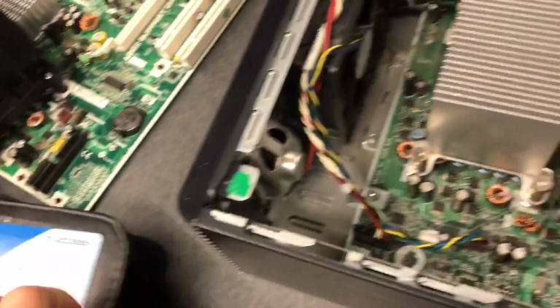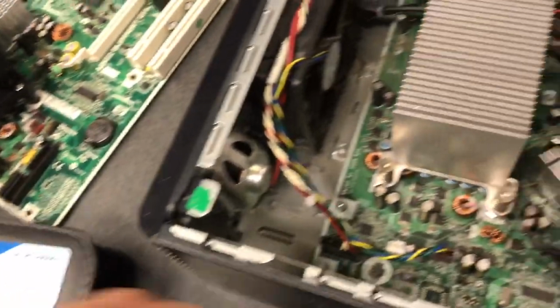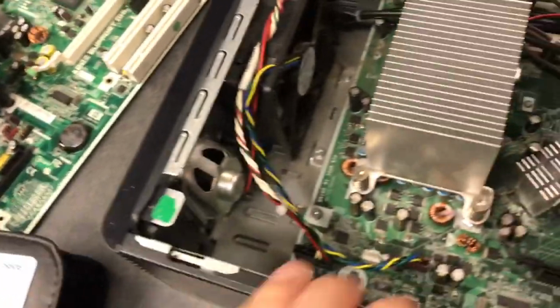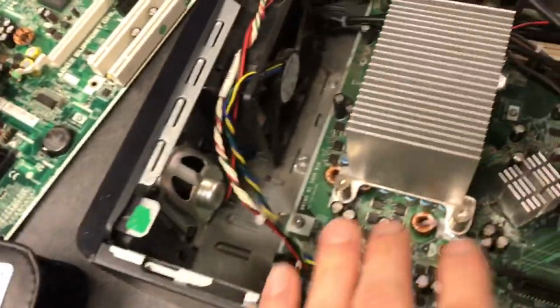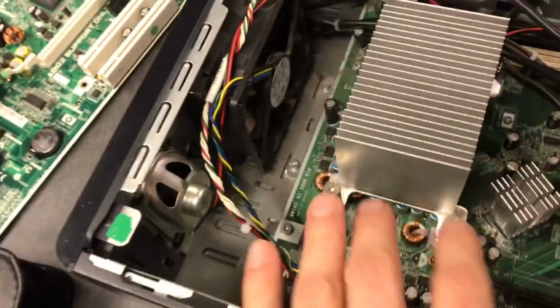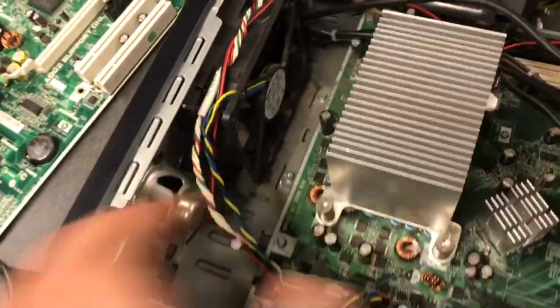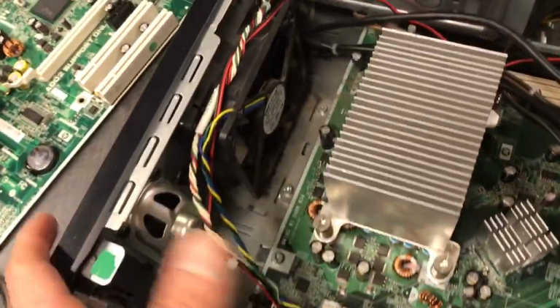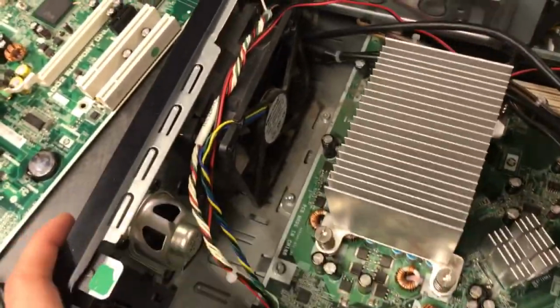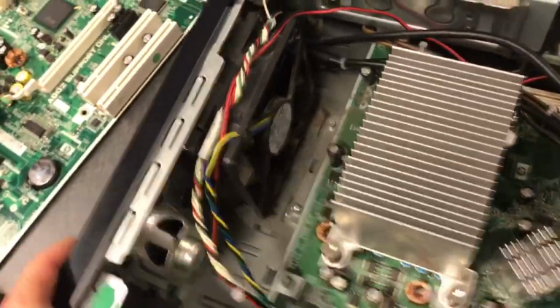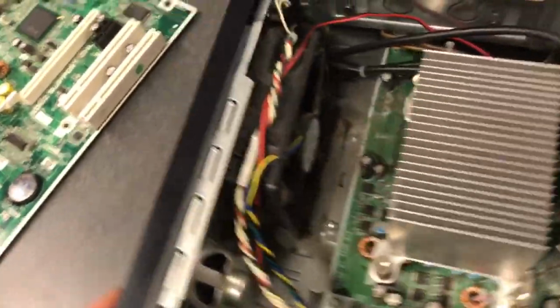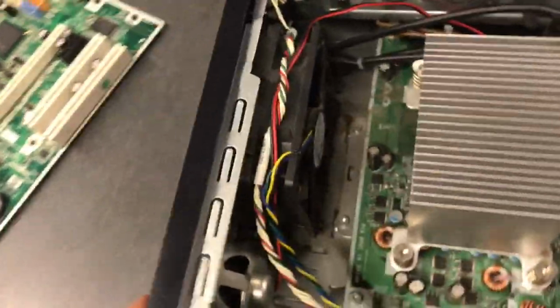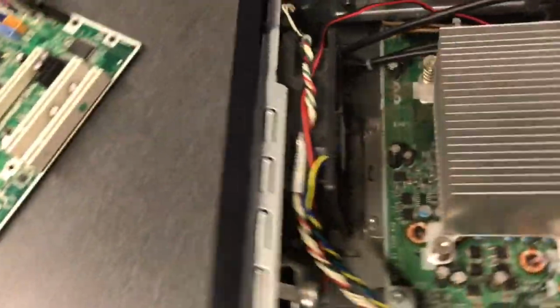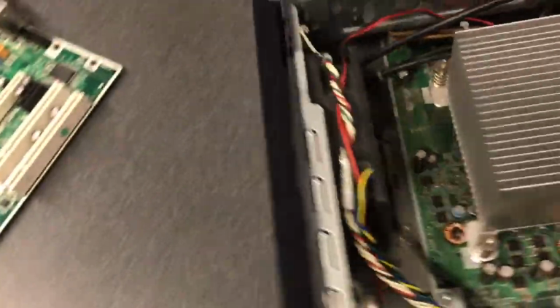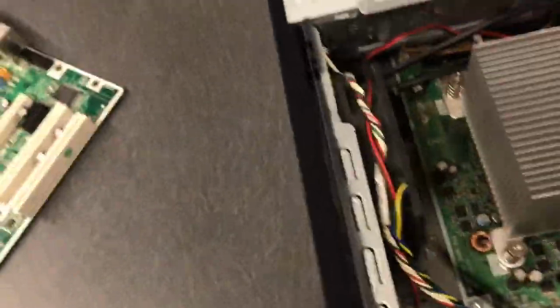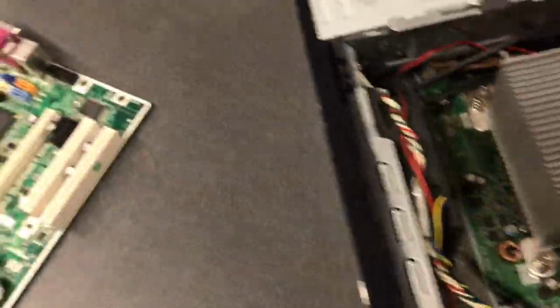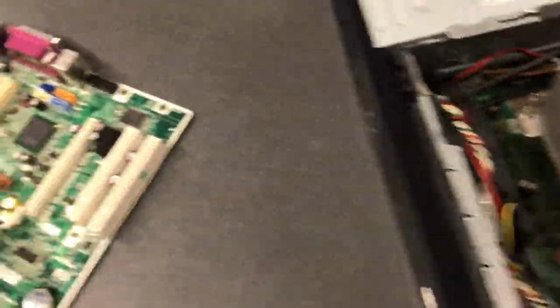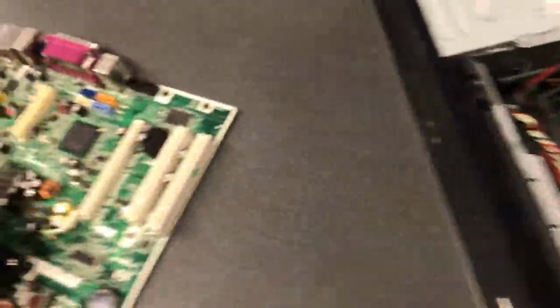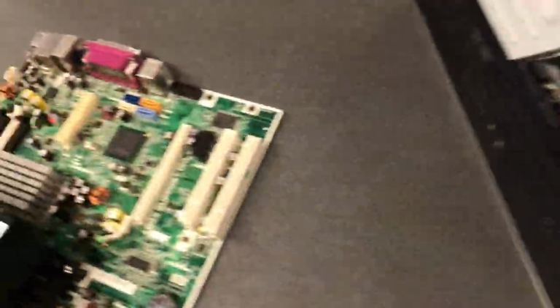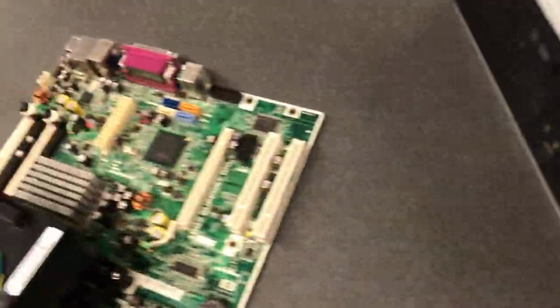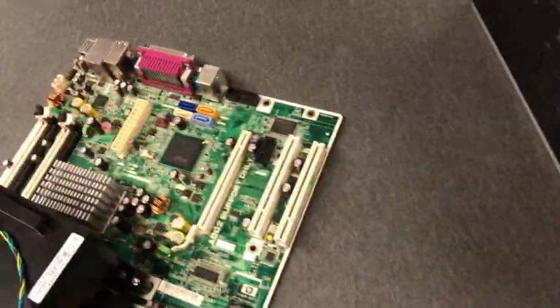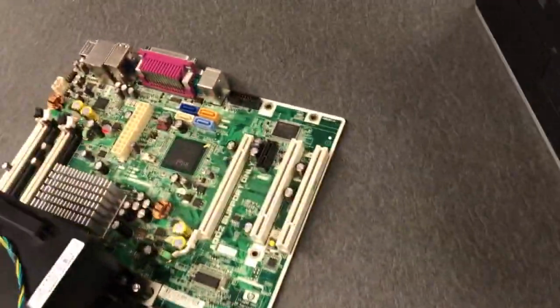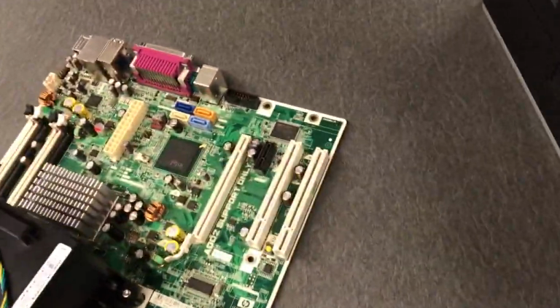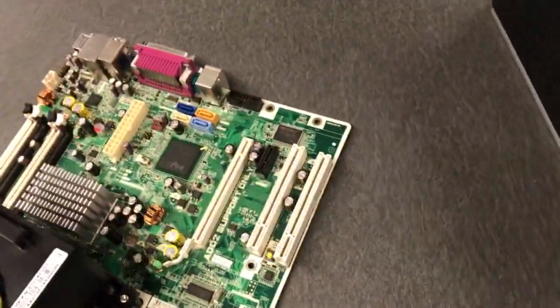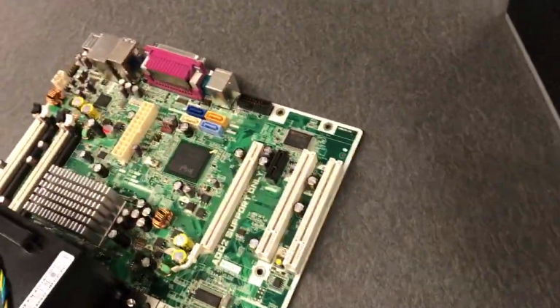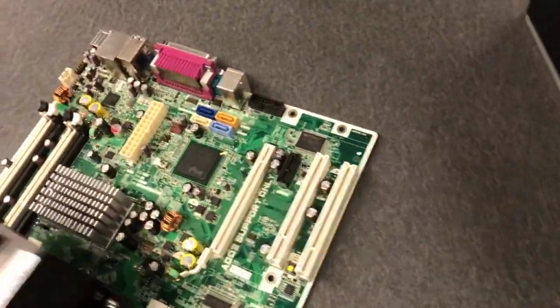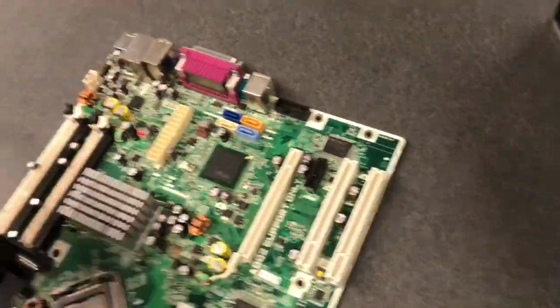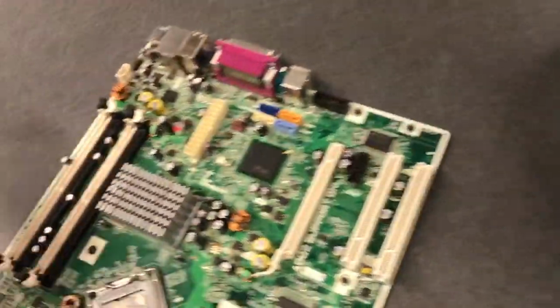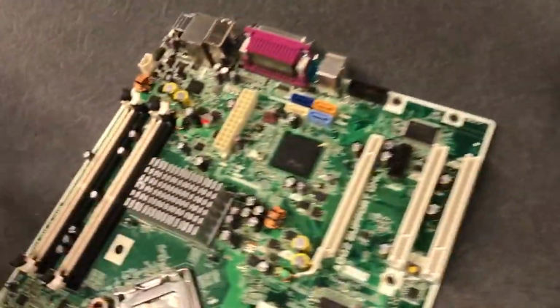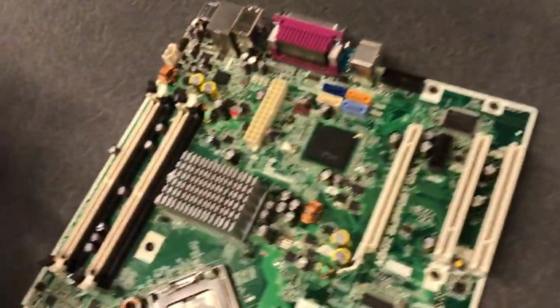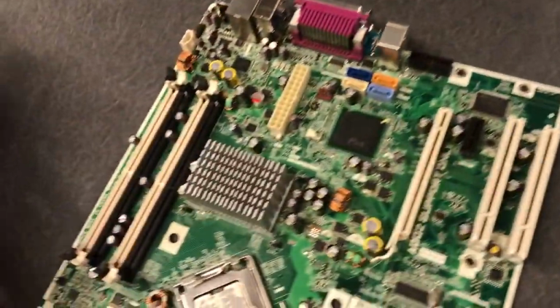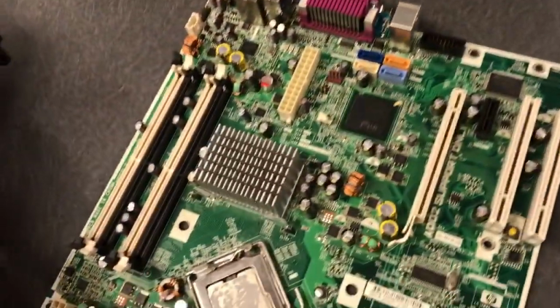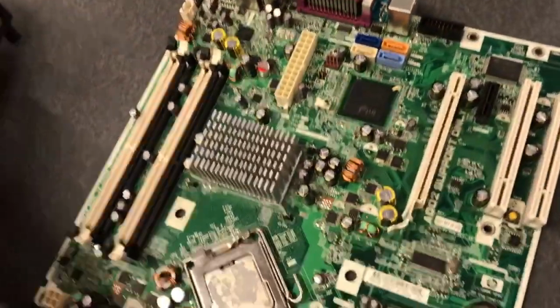So once you remove those four screws, the heat sink is going to come off like so.